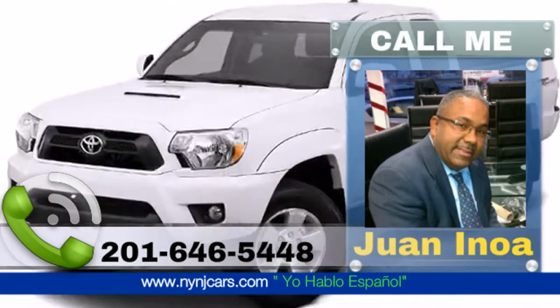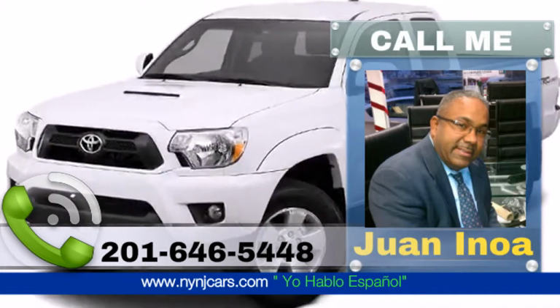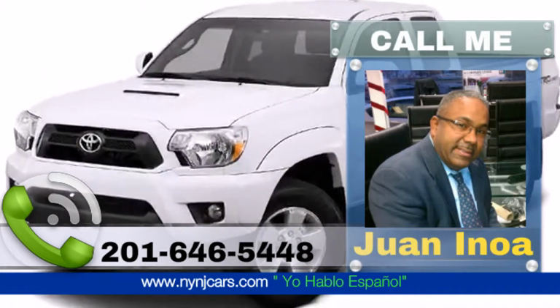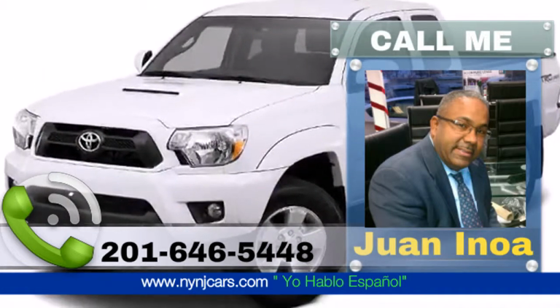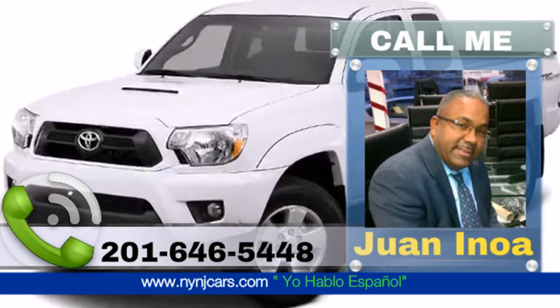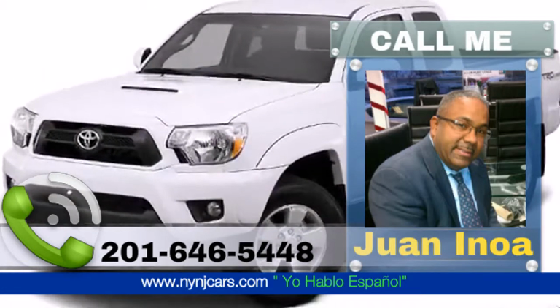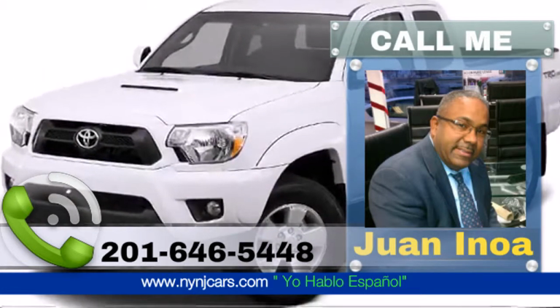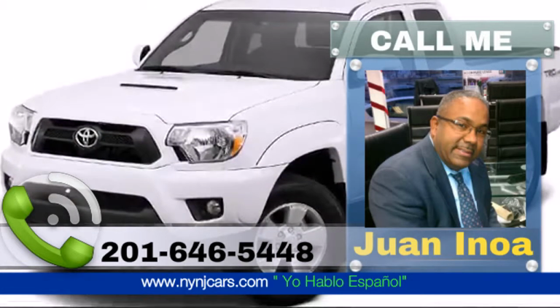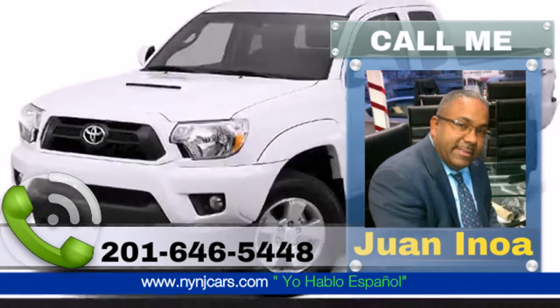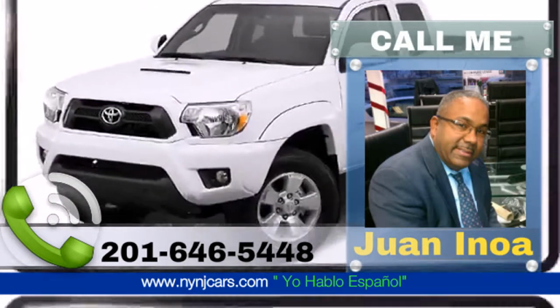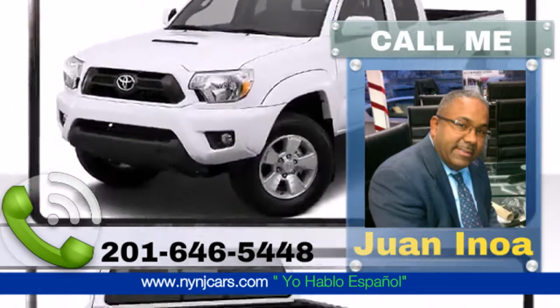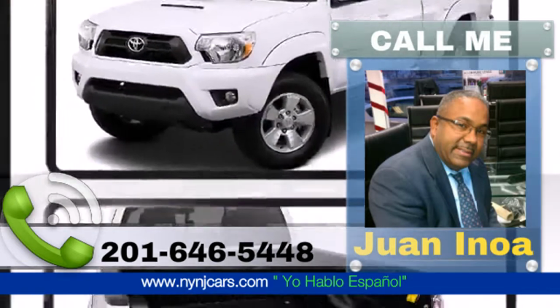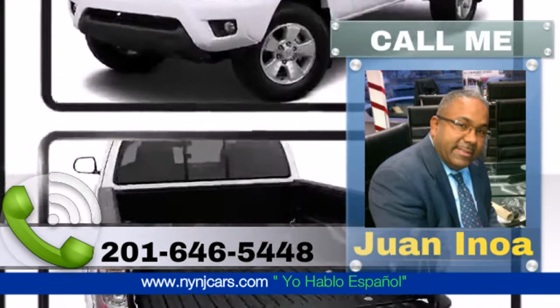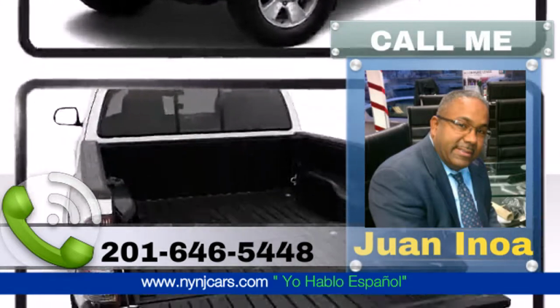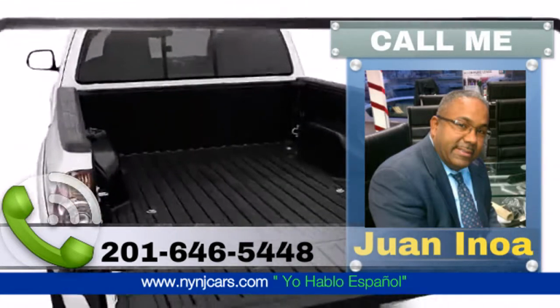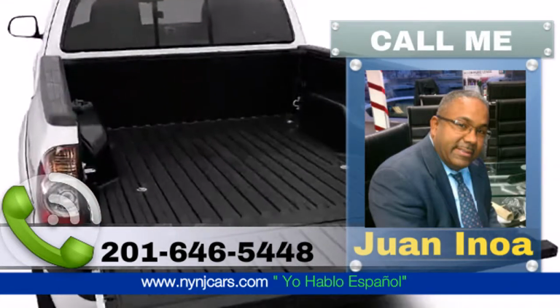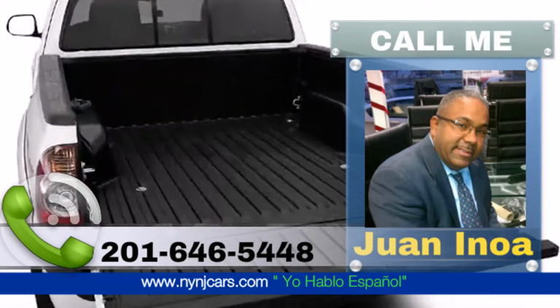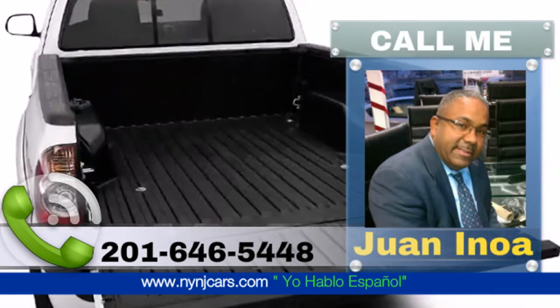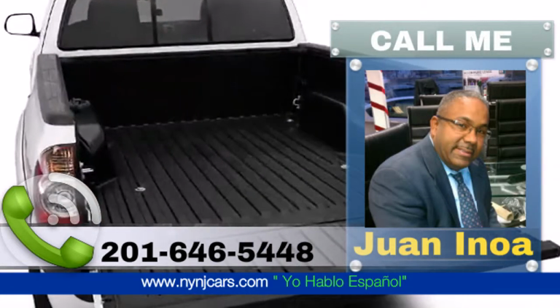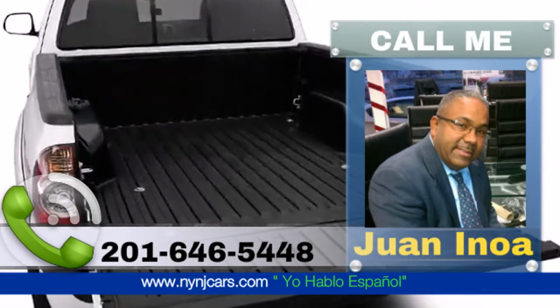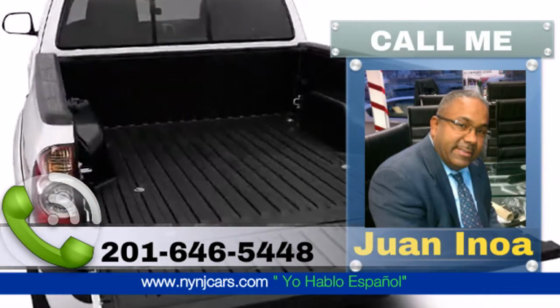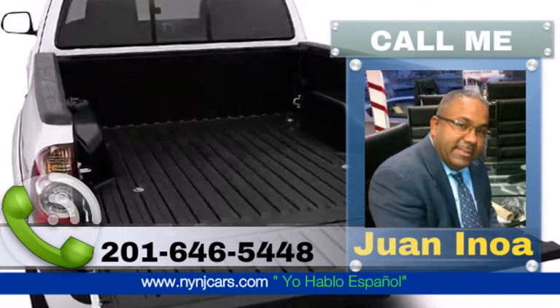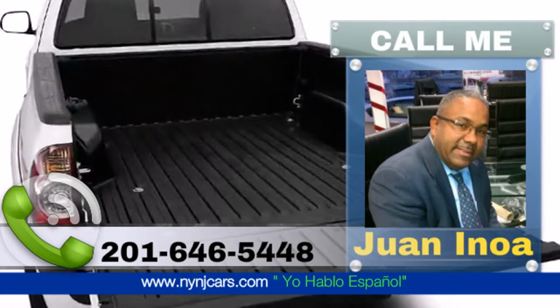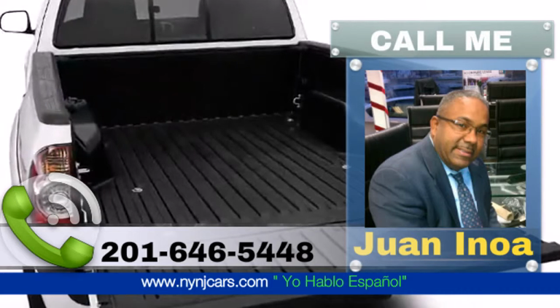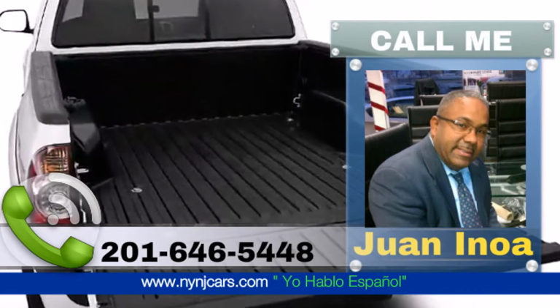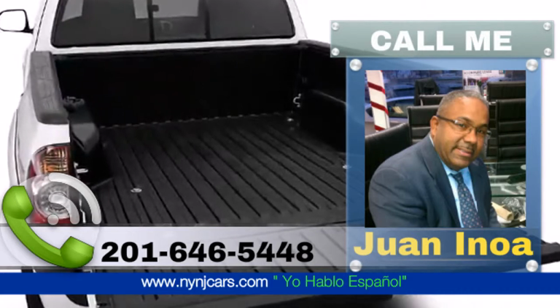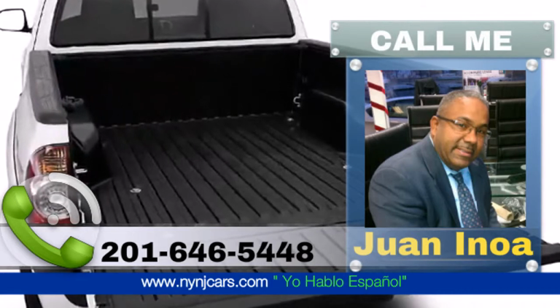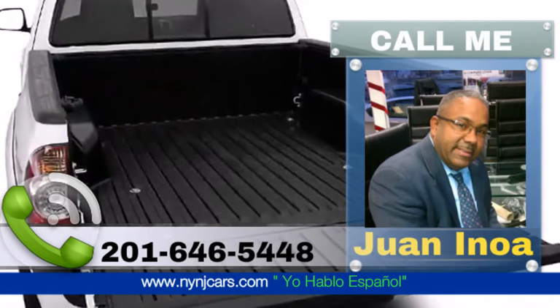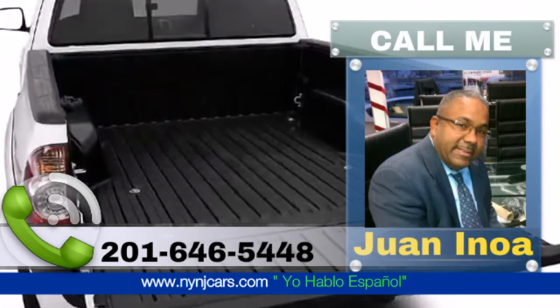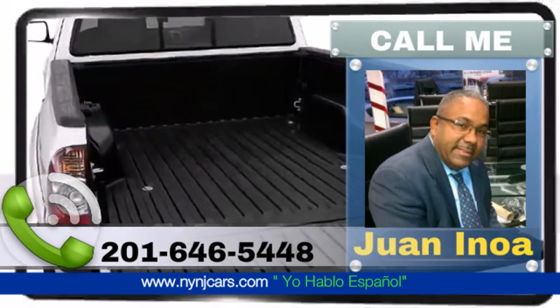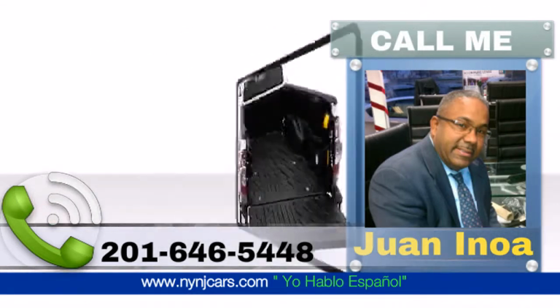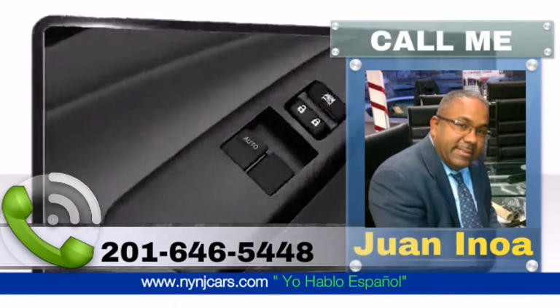The available front and rear mudguards and color-keyed hood contribute to the sporty and cool look of the 2015 Toyota Tacoma.